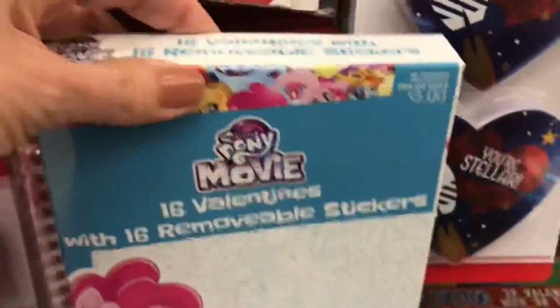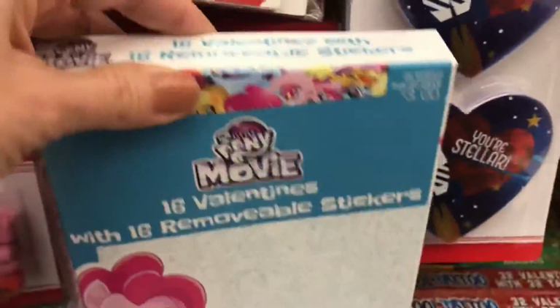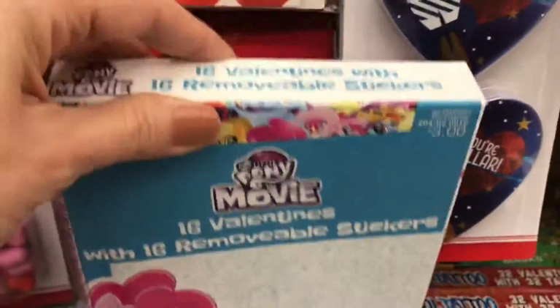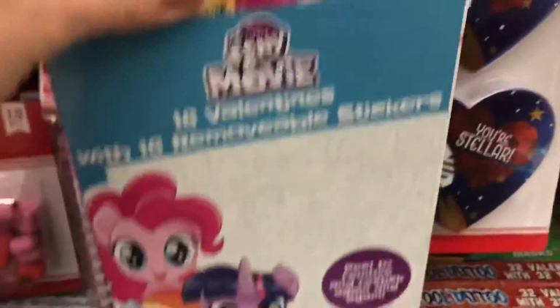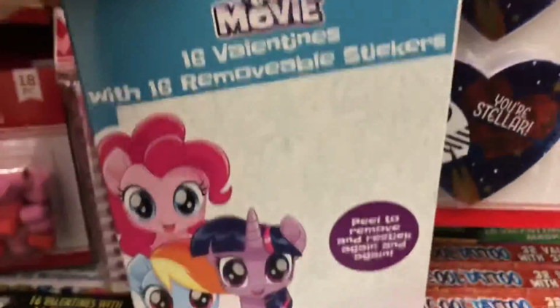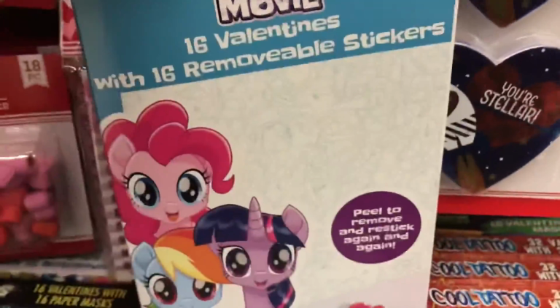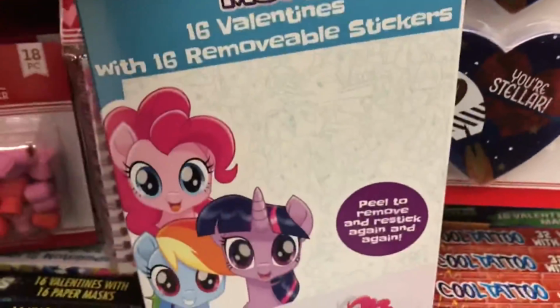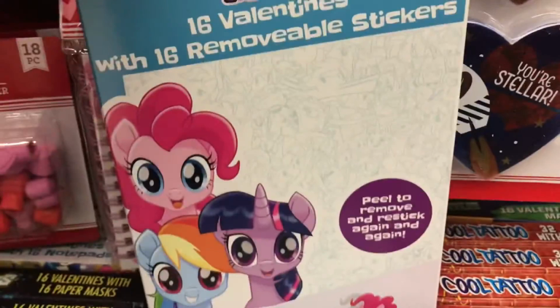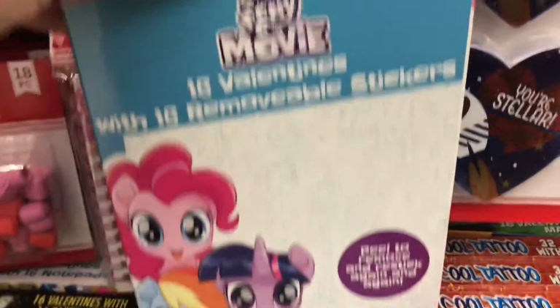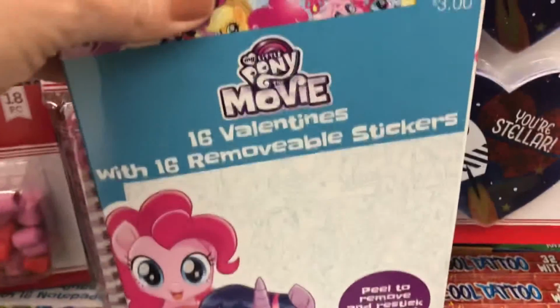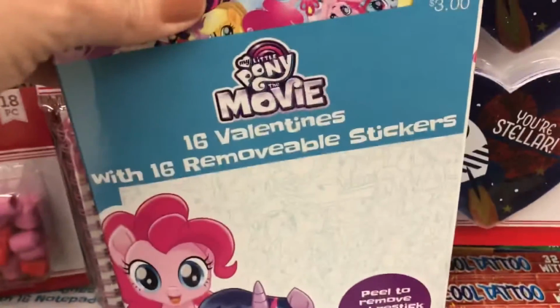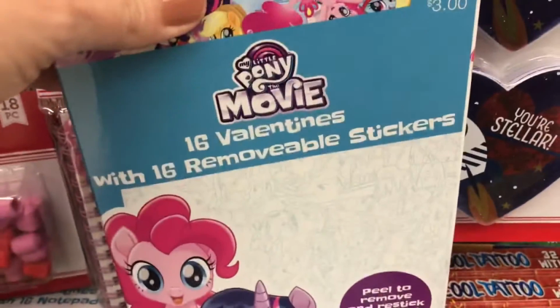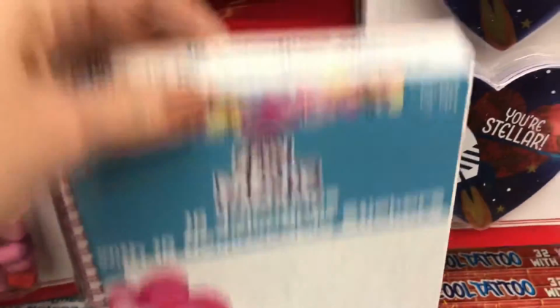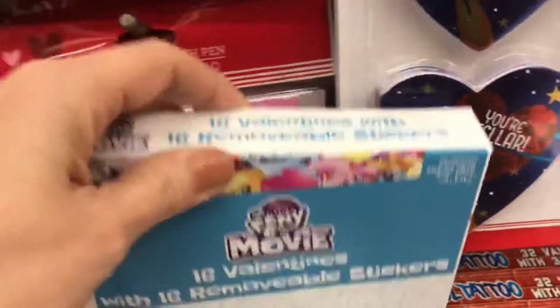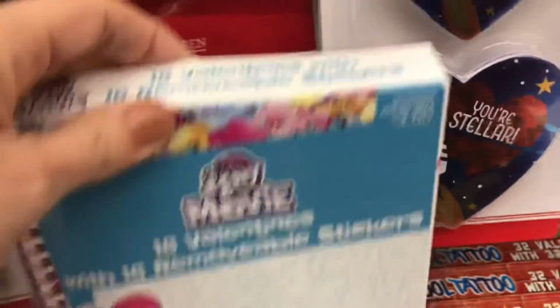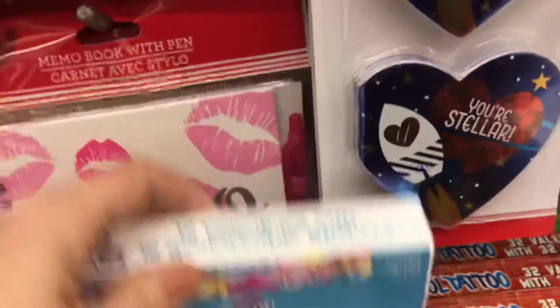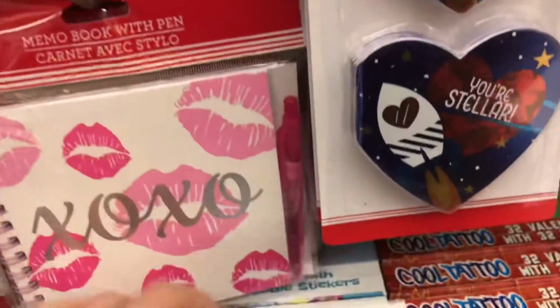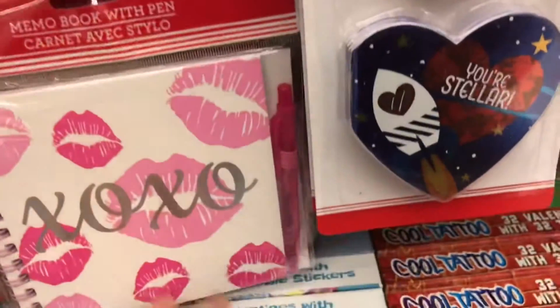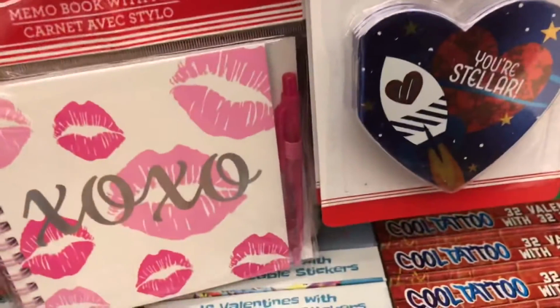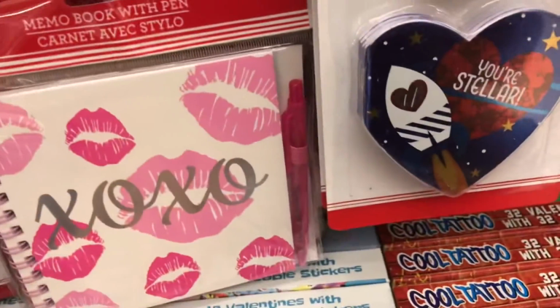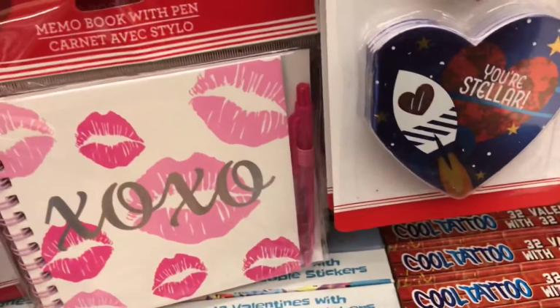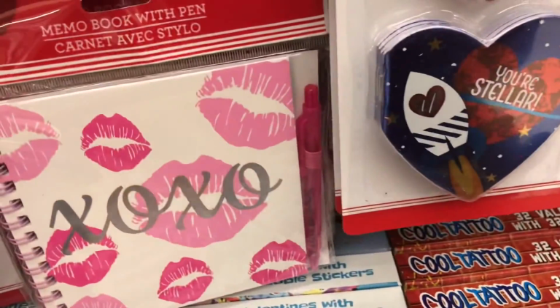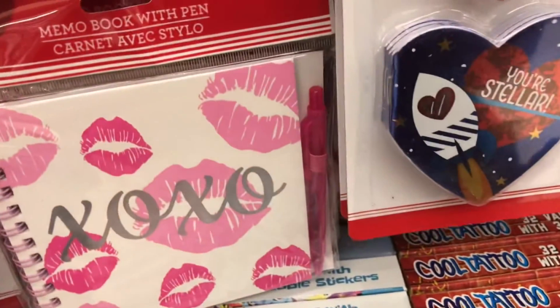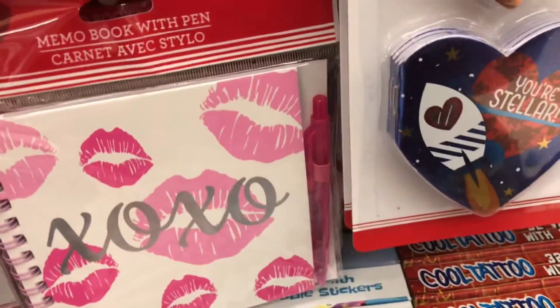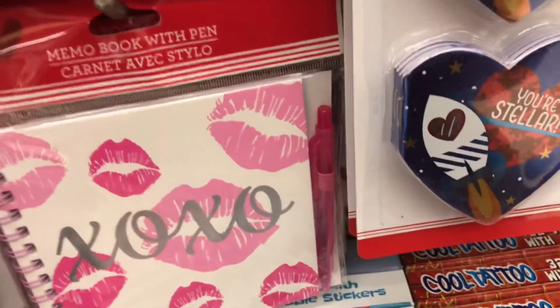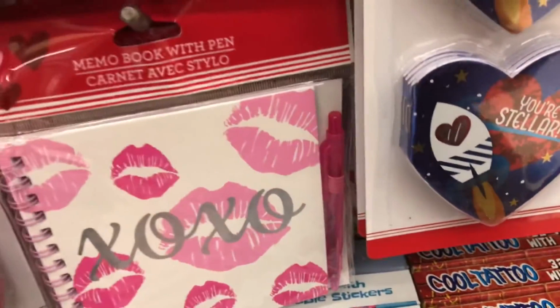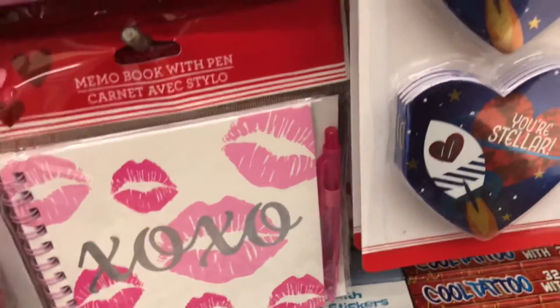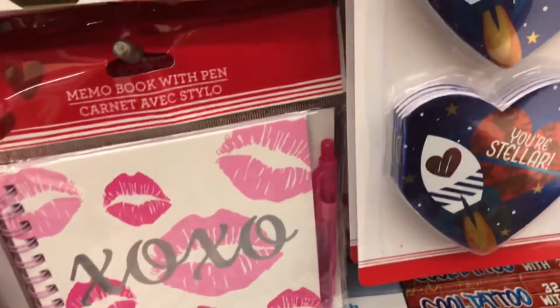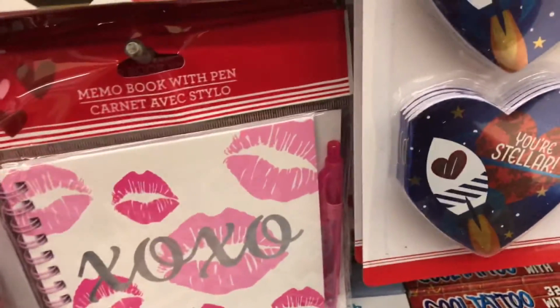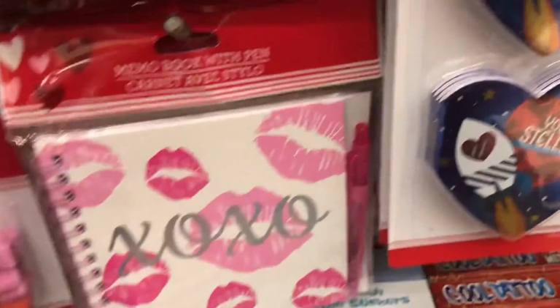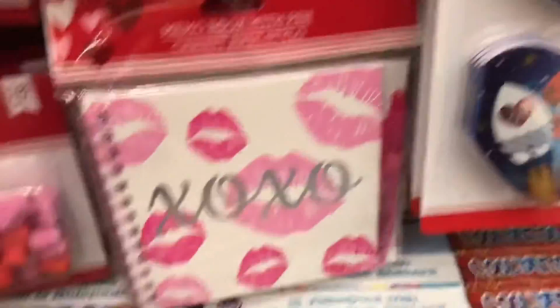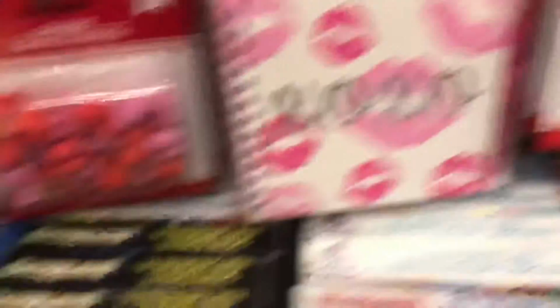They have My Little Pony — the movie, remember the one that just came out a while back?